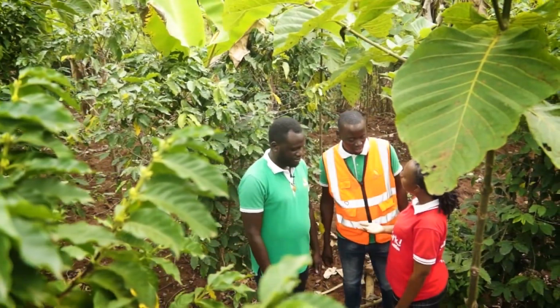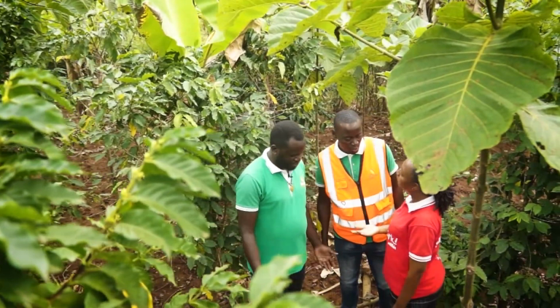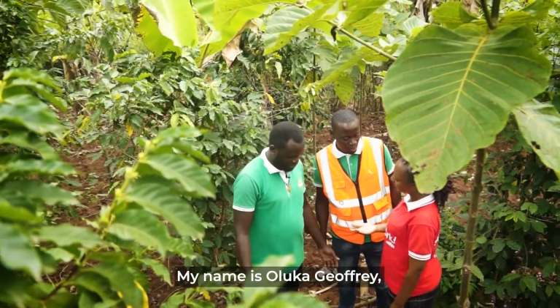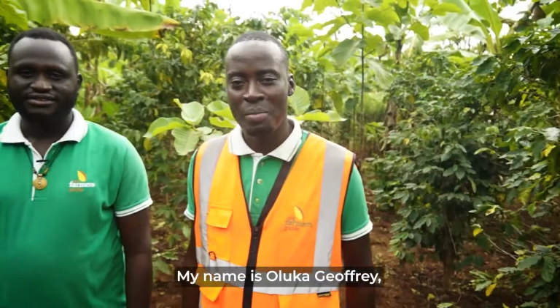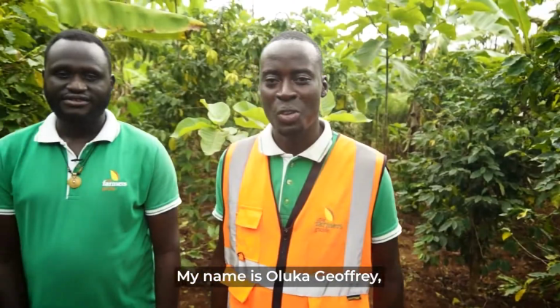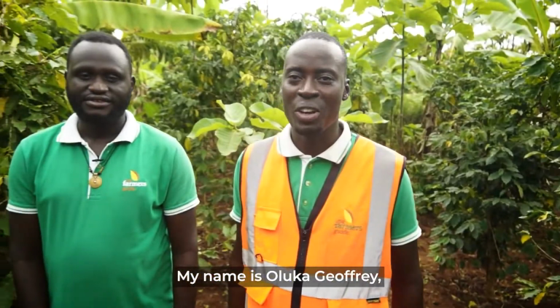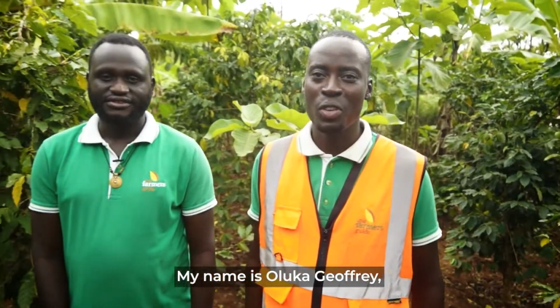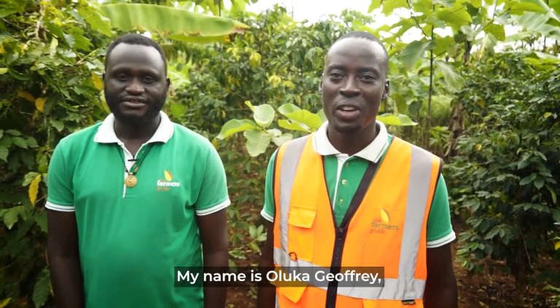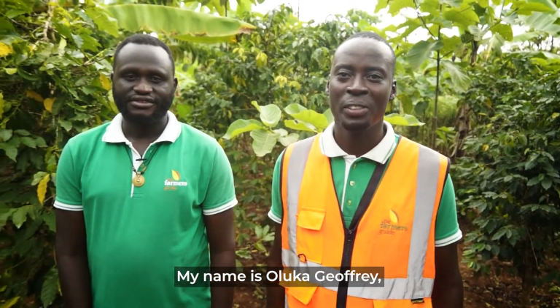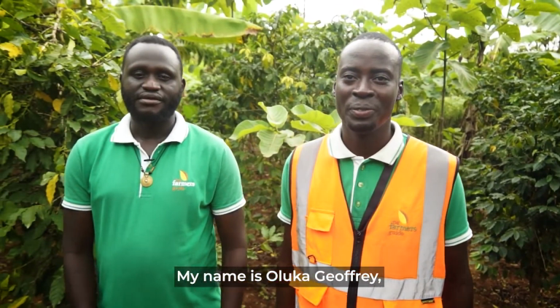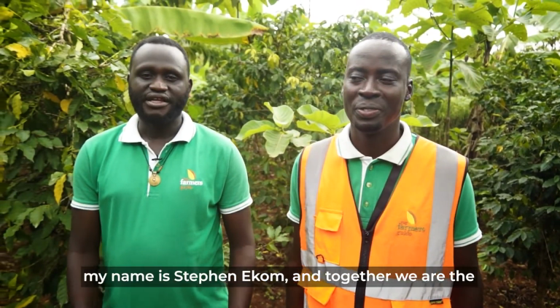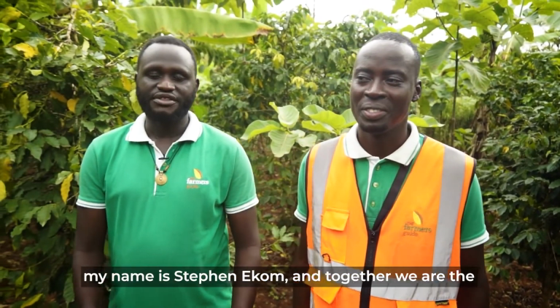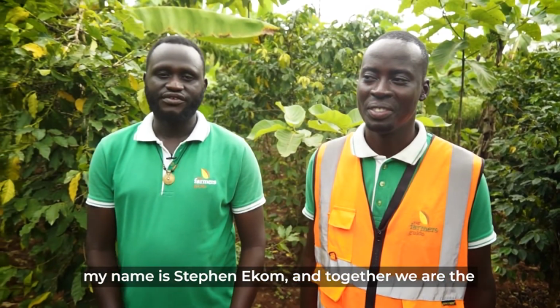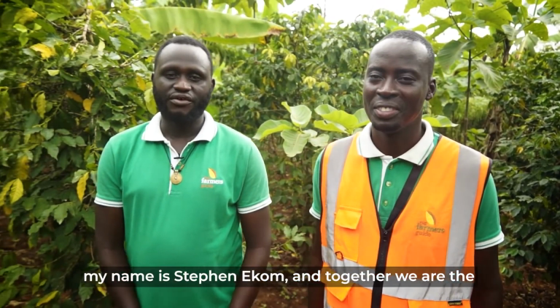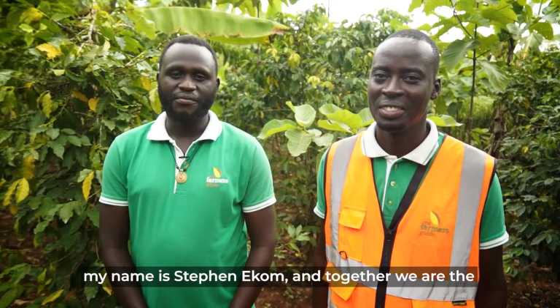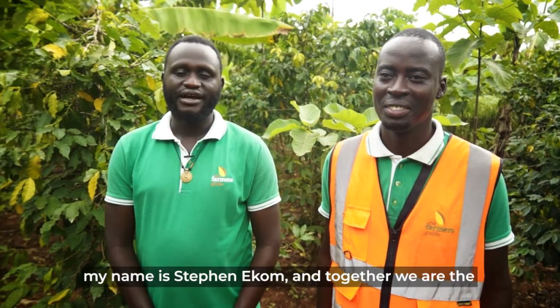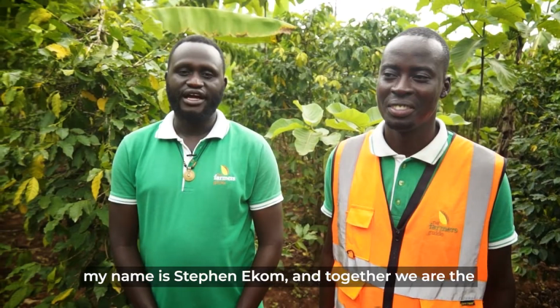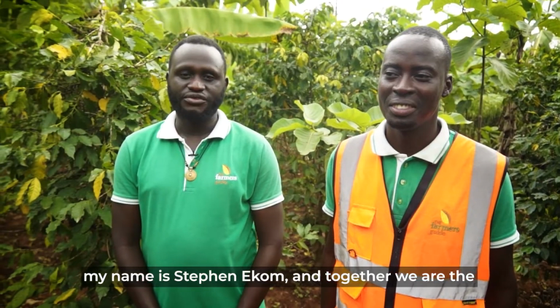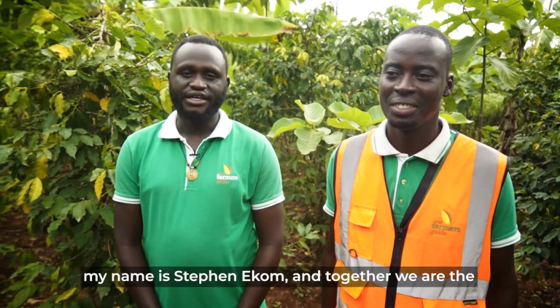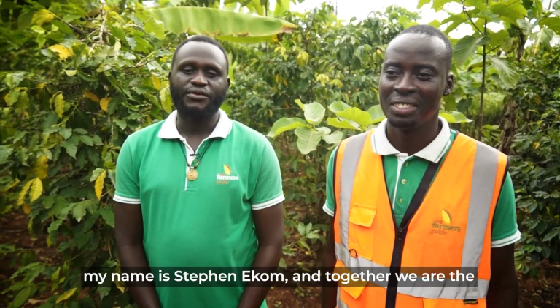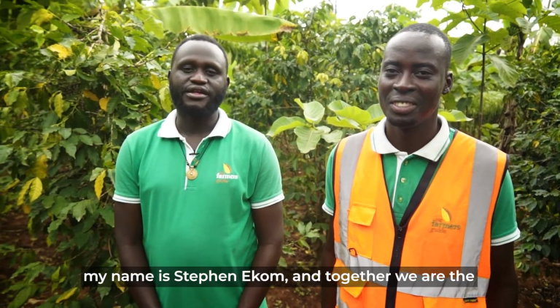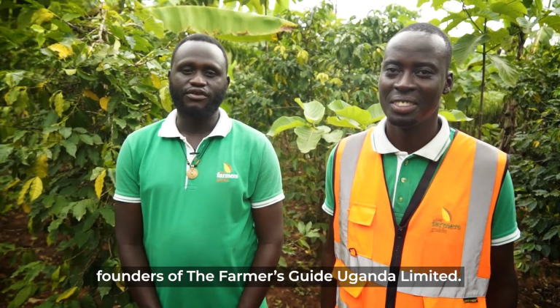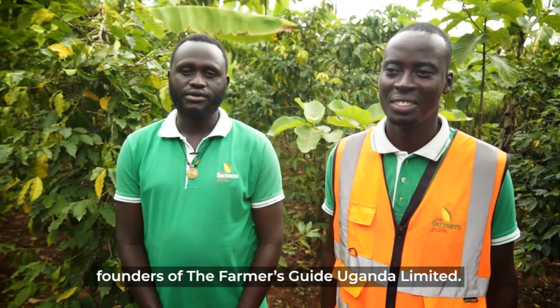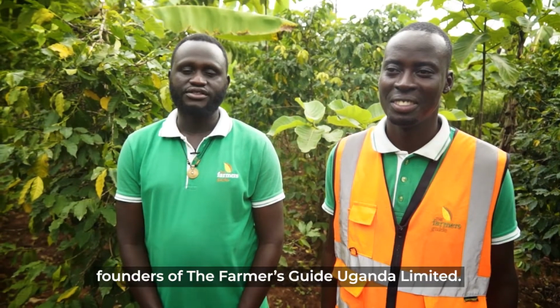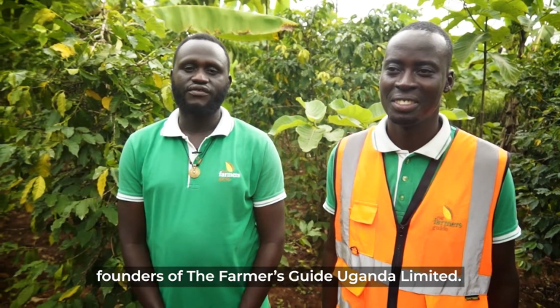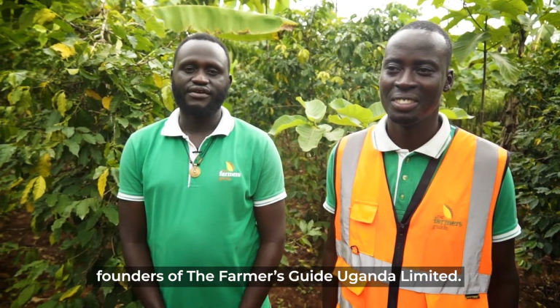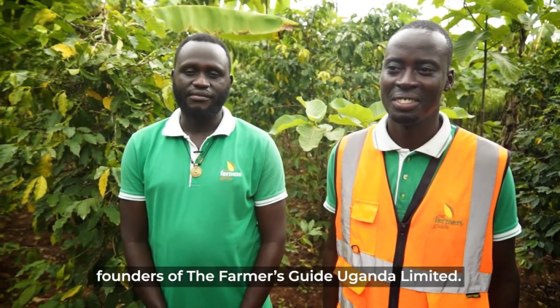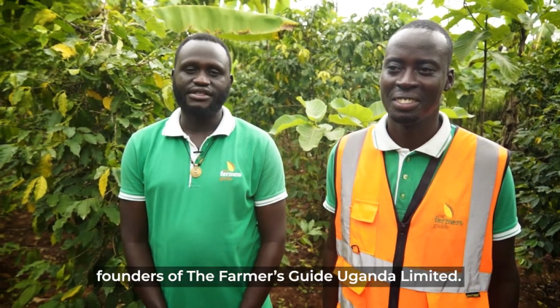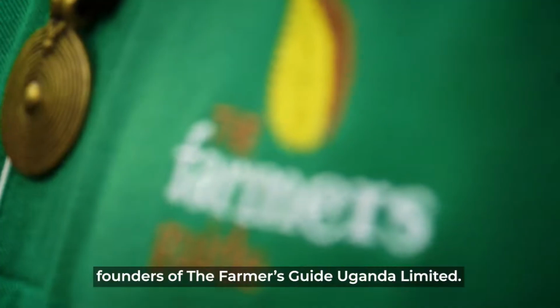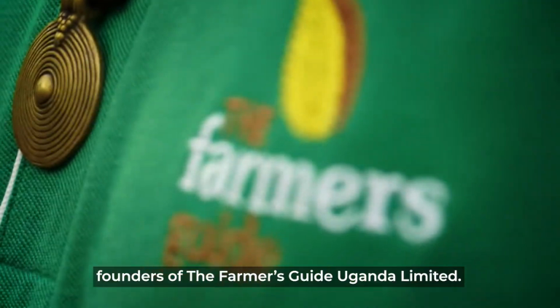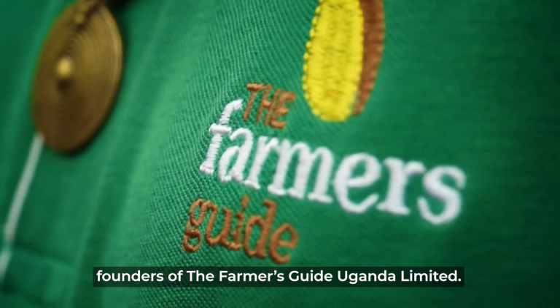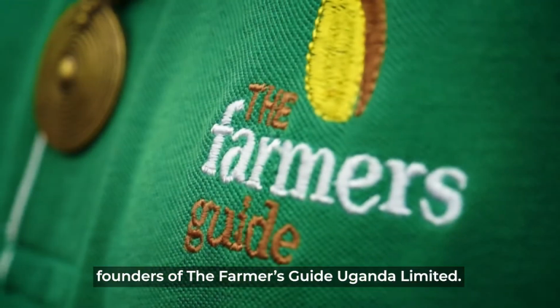My name is Soluka Joffrey. My name is Stephen Ekom, and together we are the founders of the Farmer's Guide to Uganda Limited.